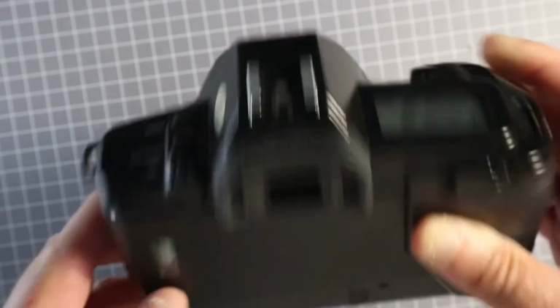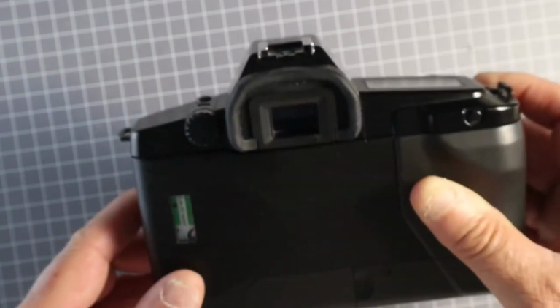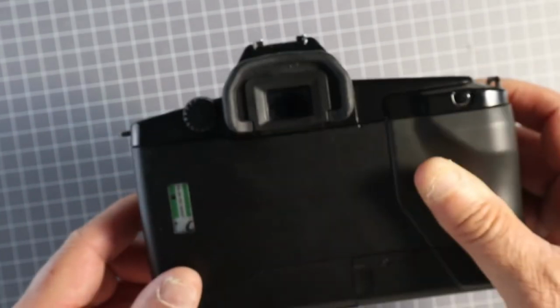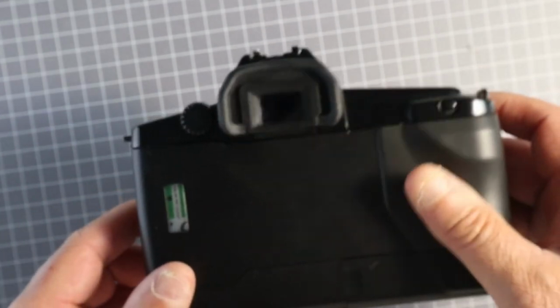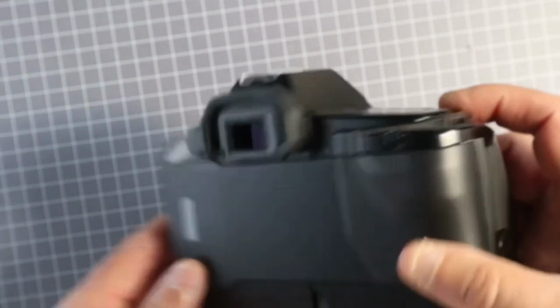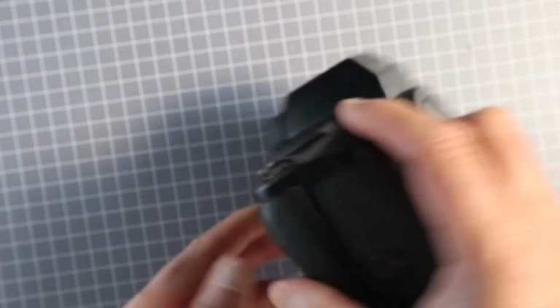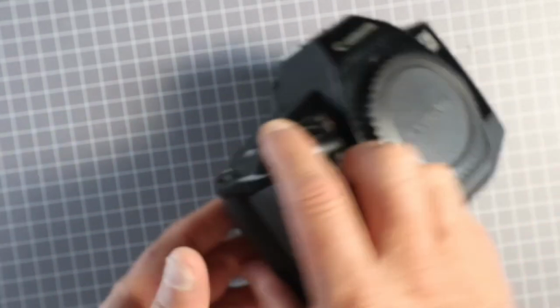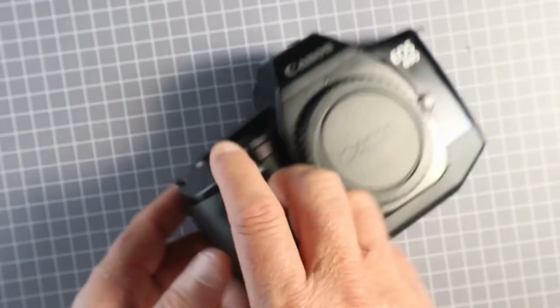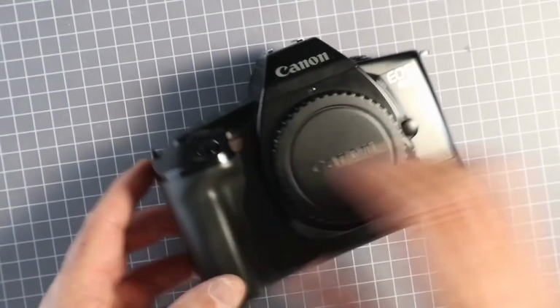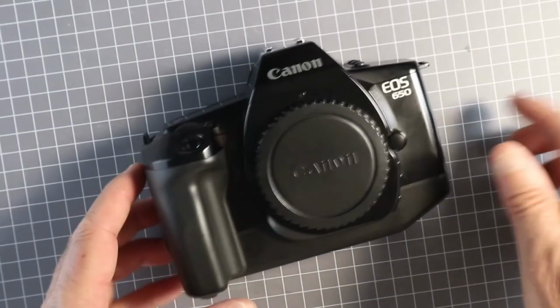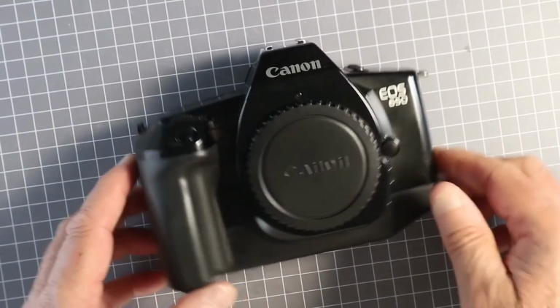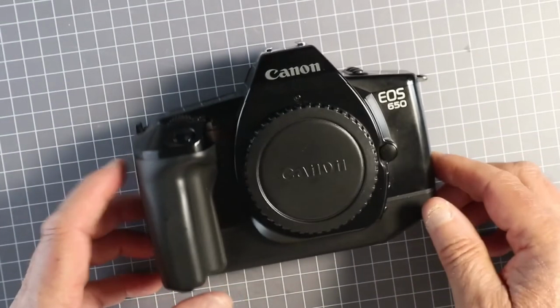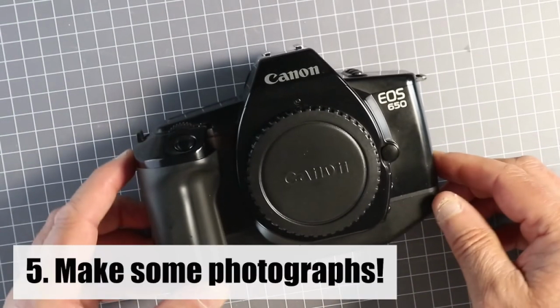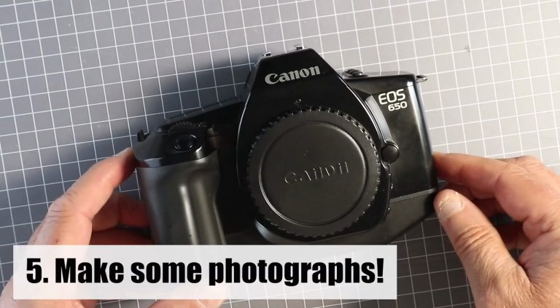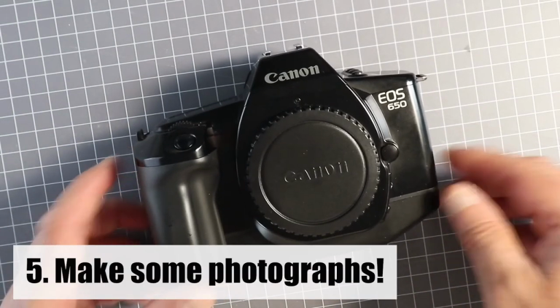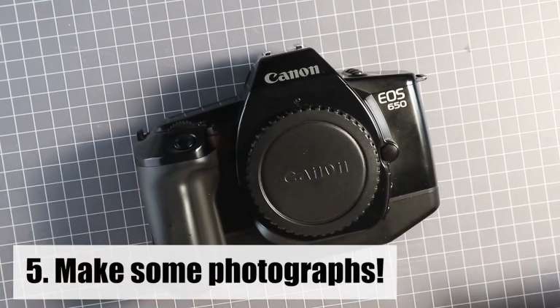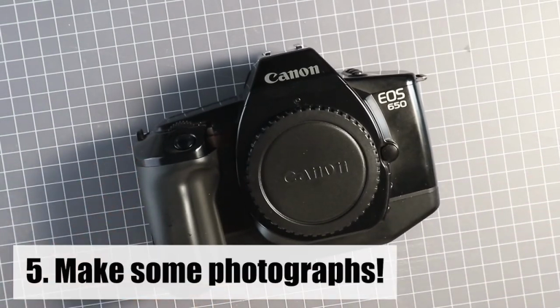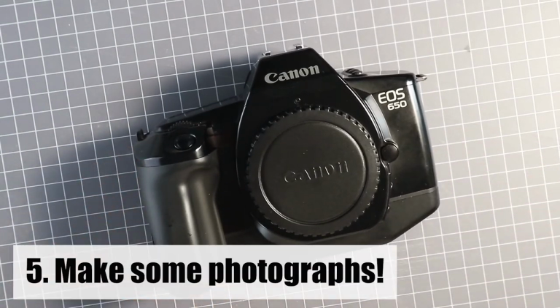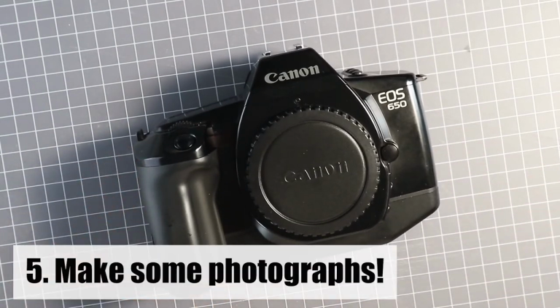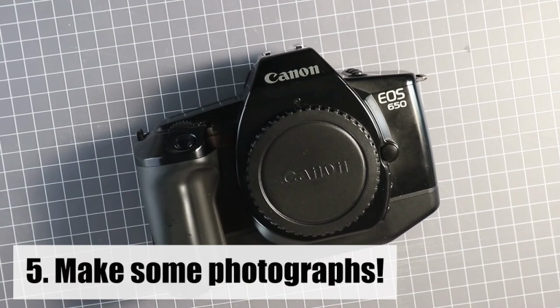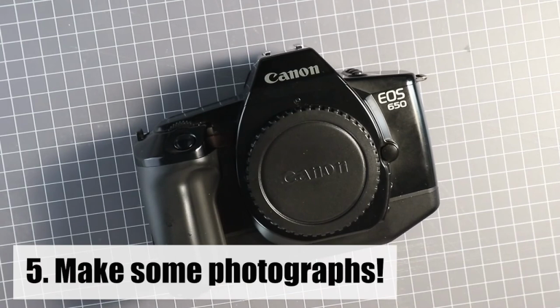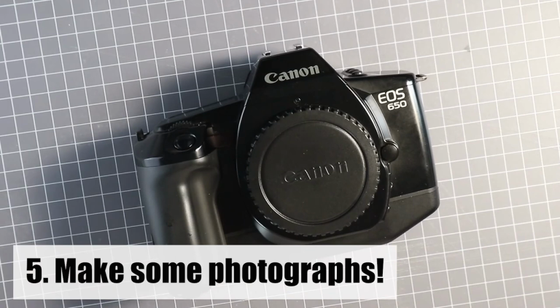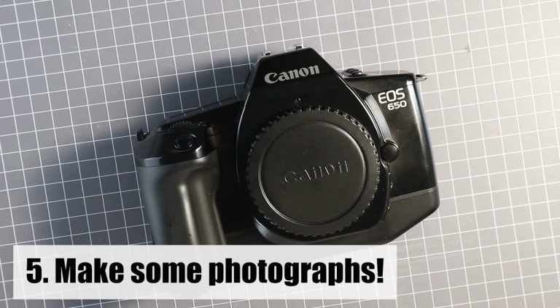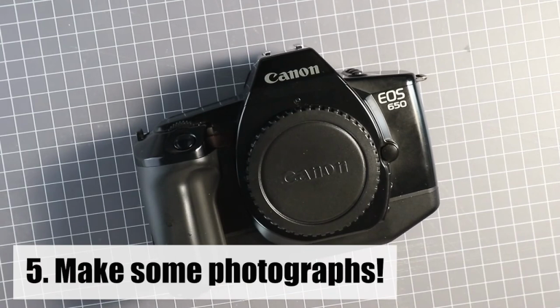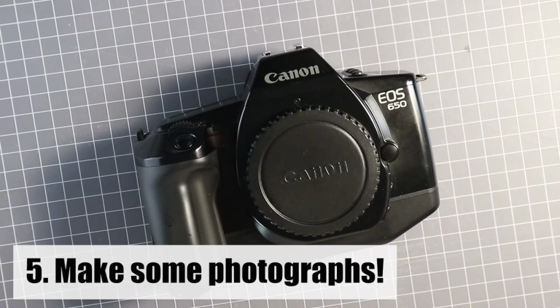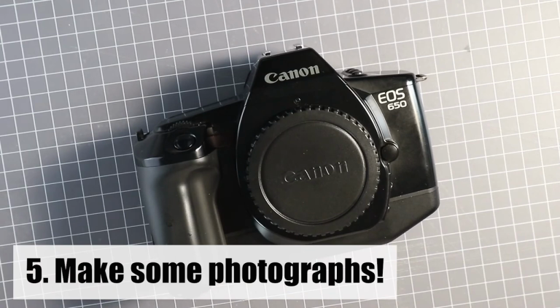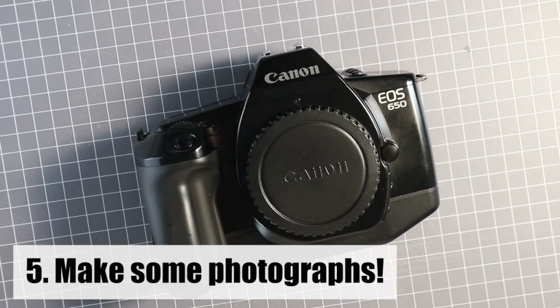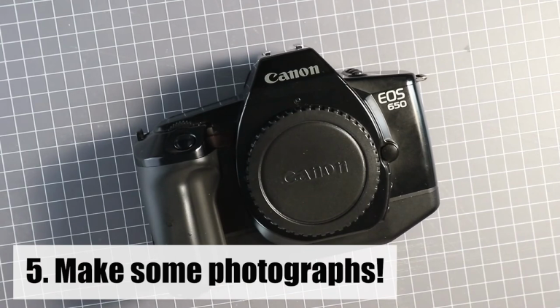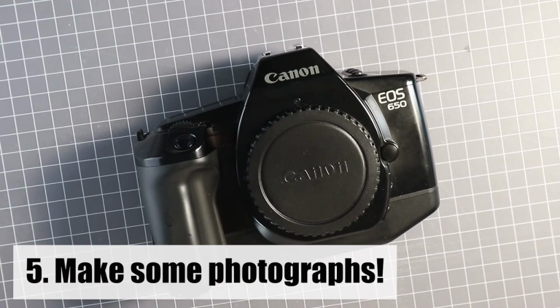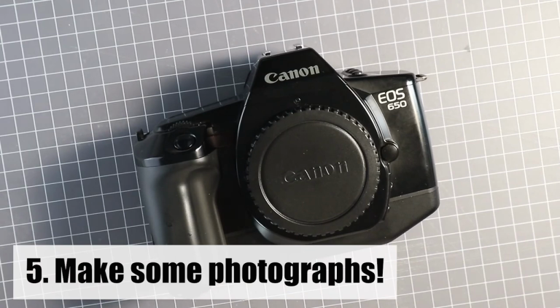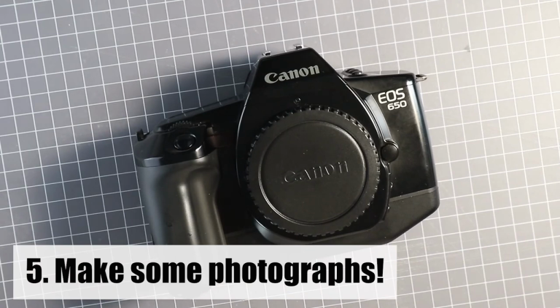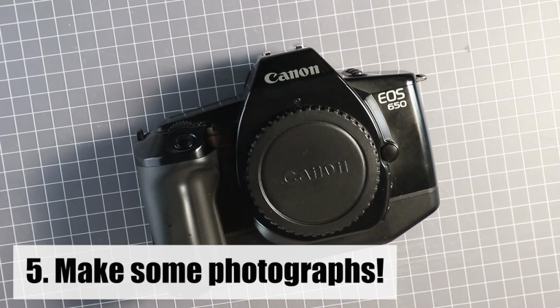That's it. That's all you need to do to load film into a Canon EOS 650 film camera.